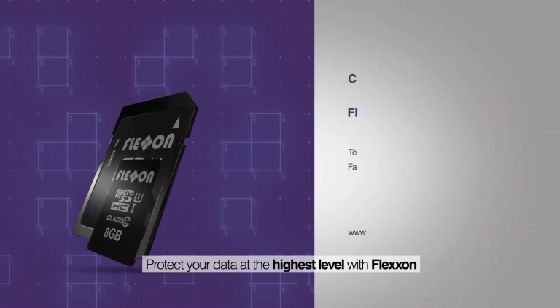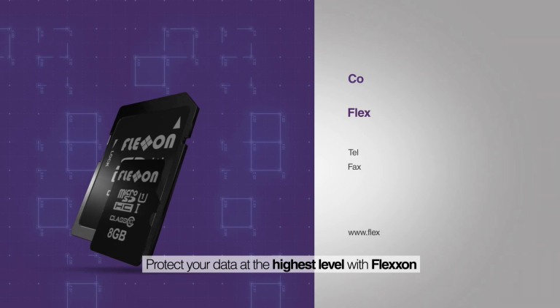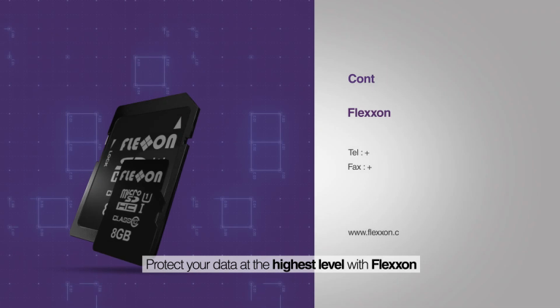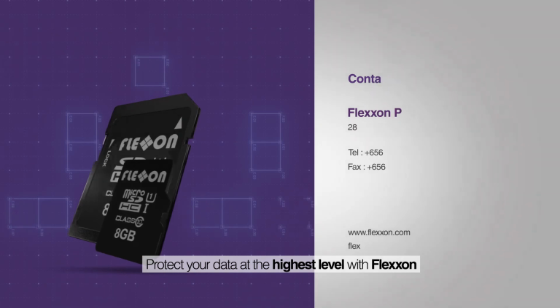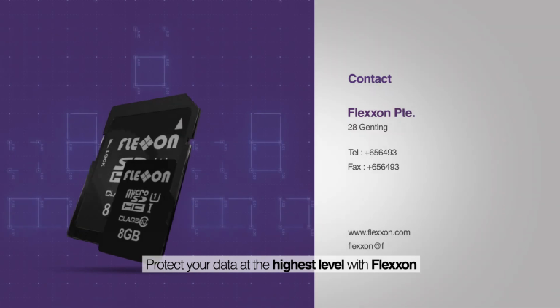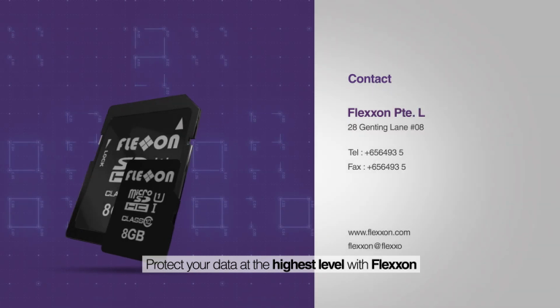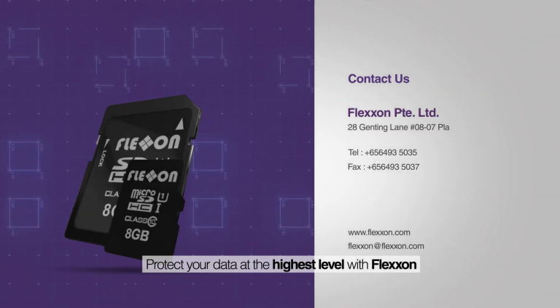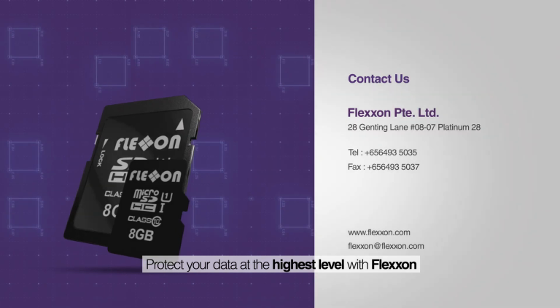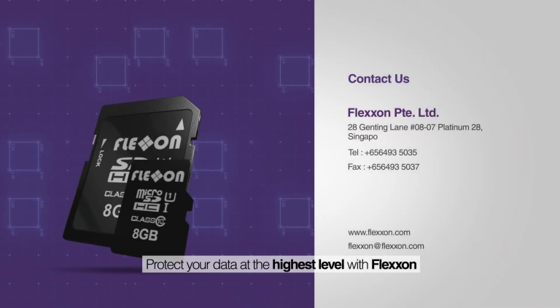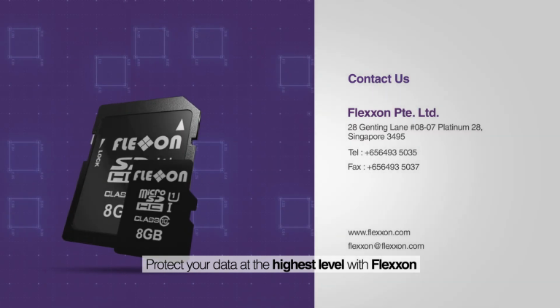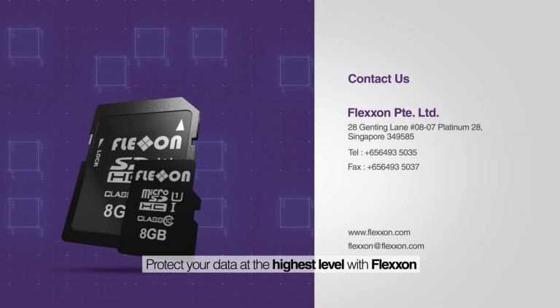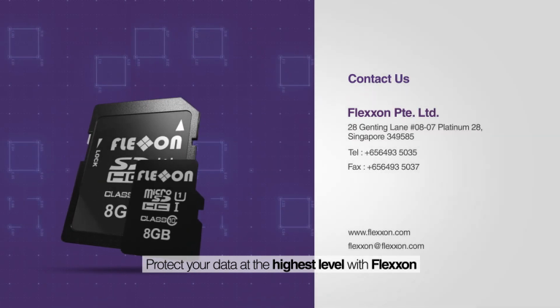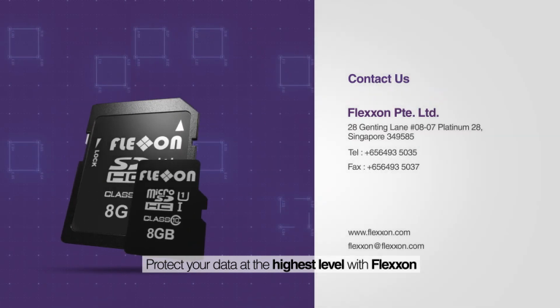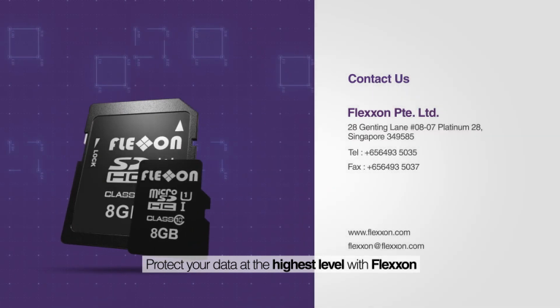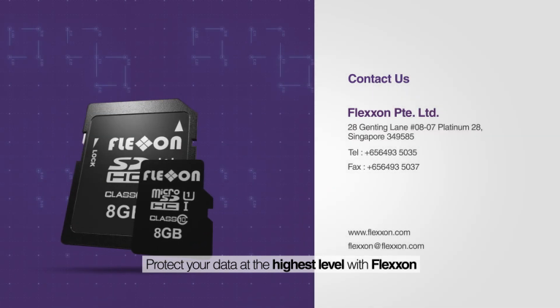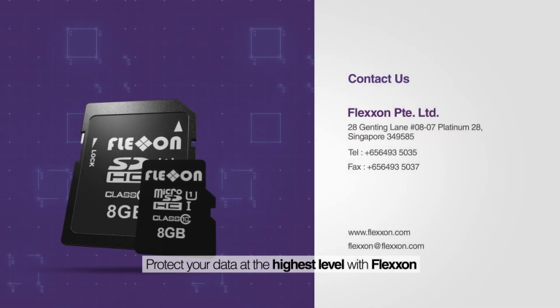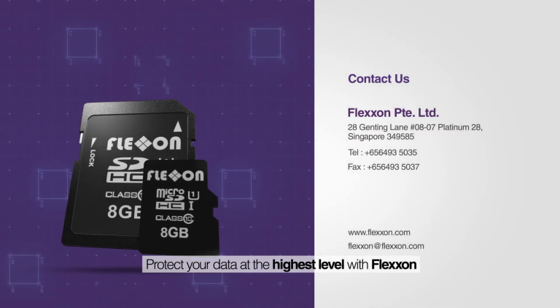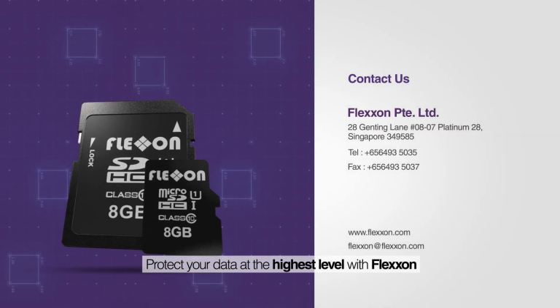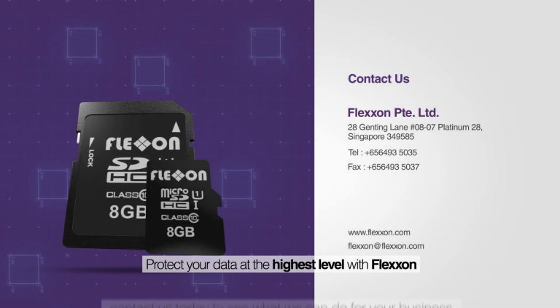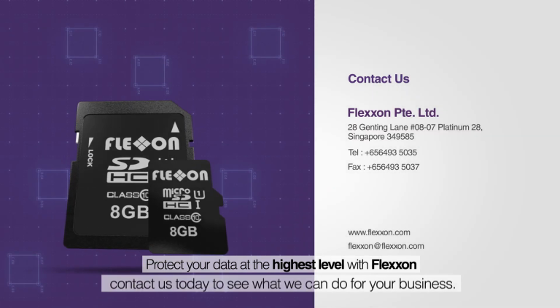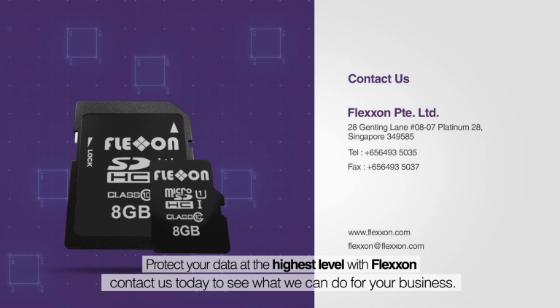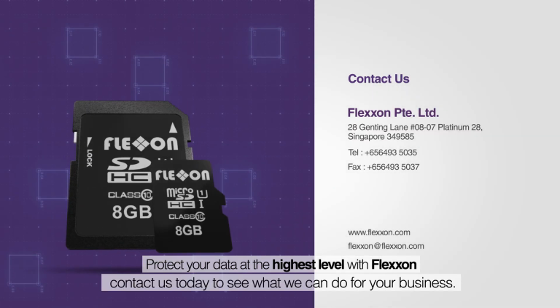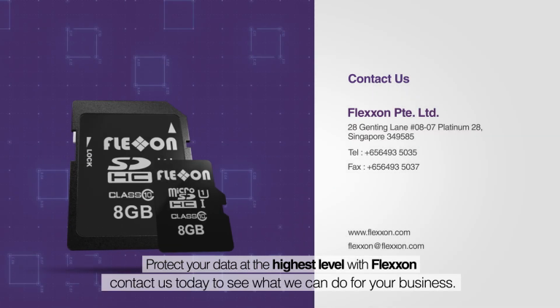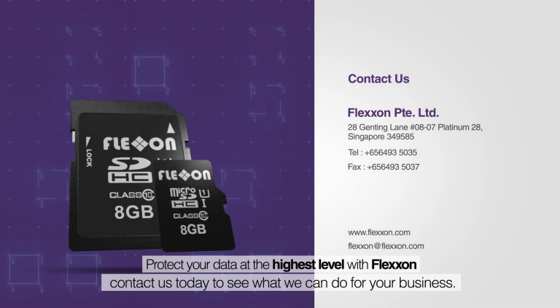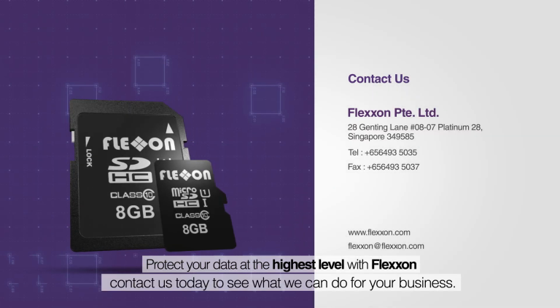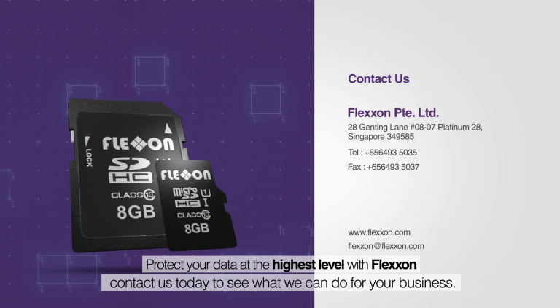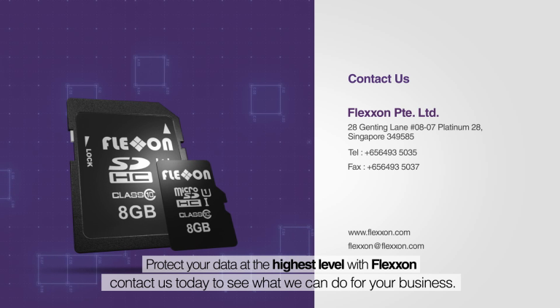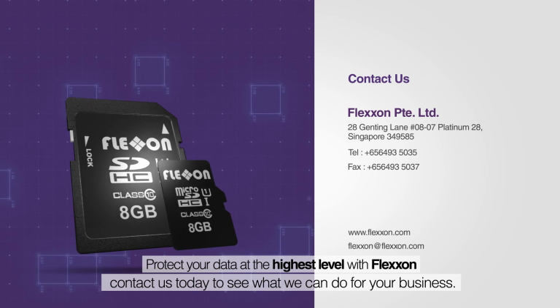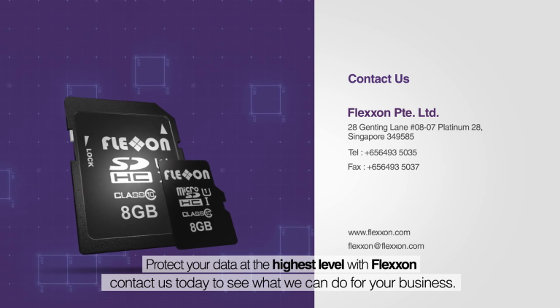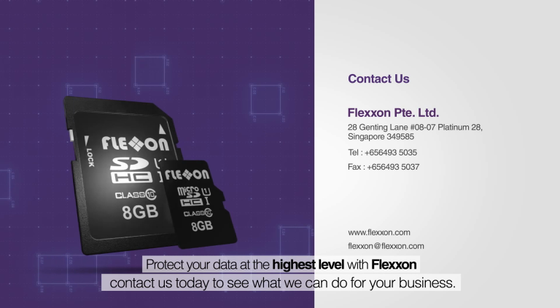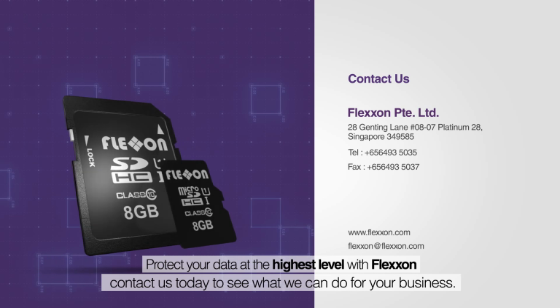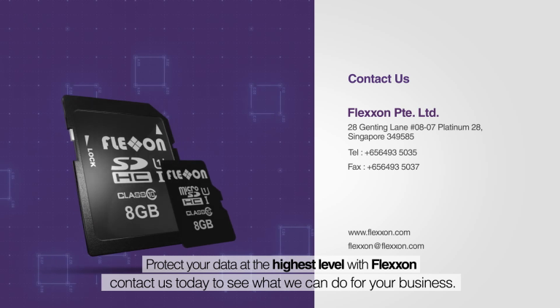Protect your data at the highest level with FlexOn. Contact us today to see what we can do for your business.